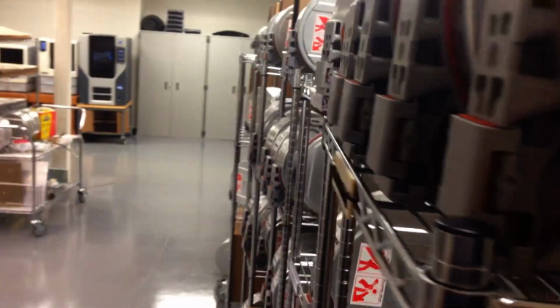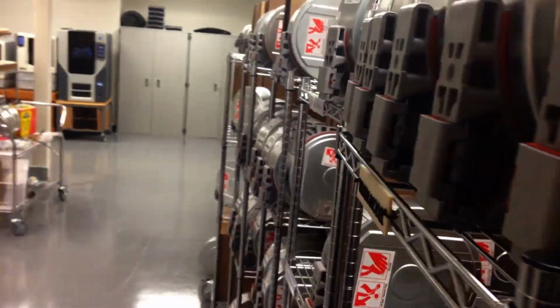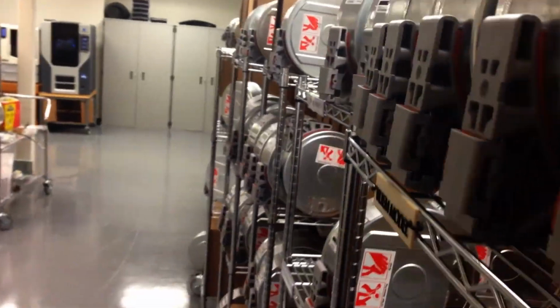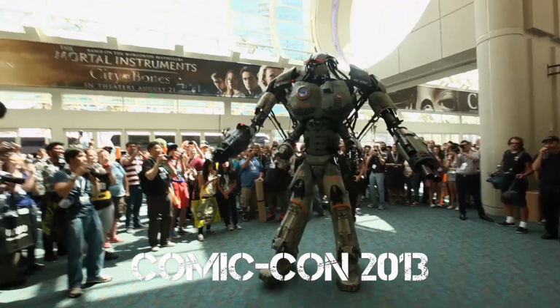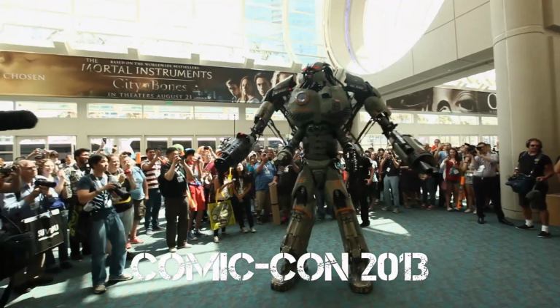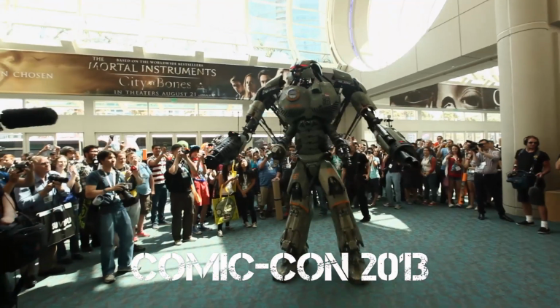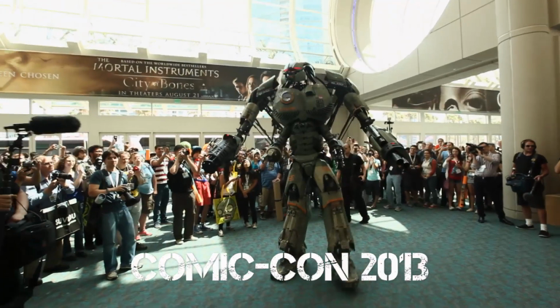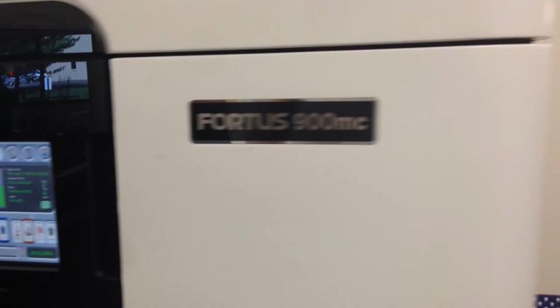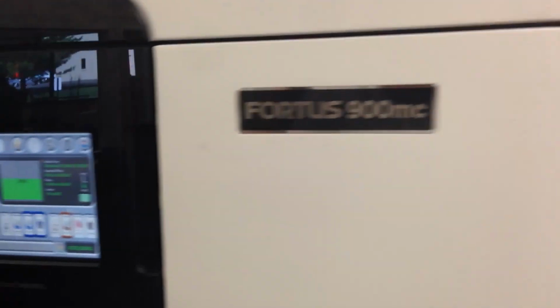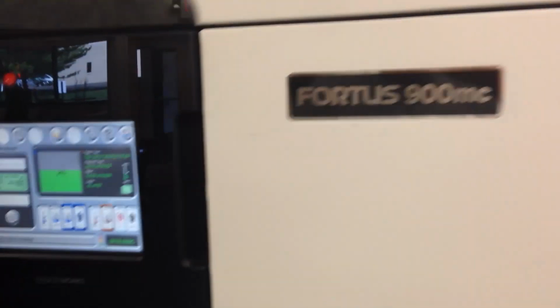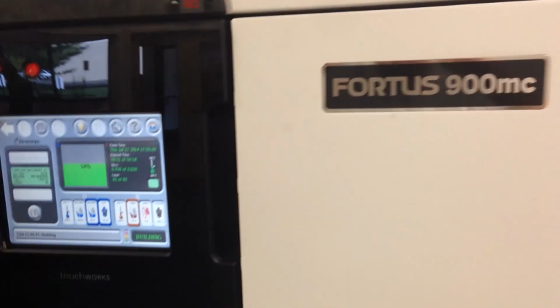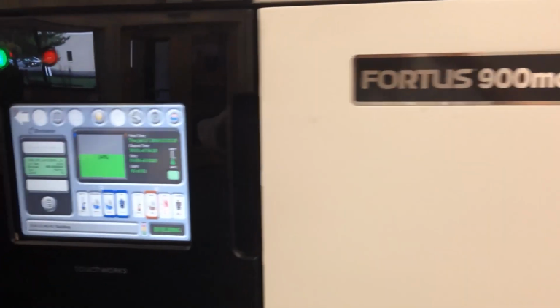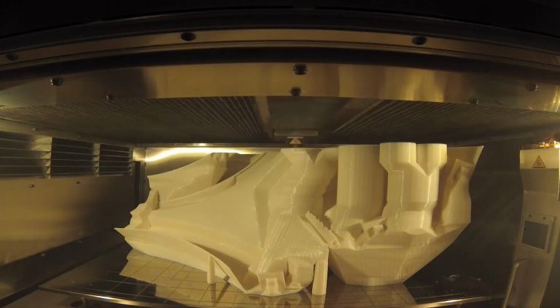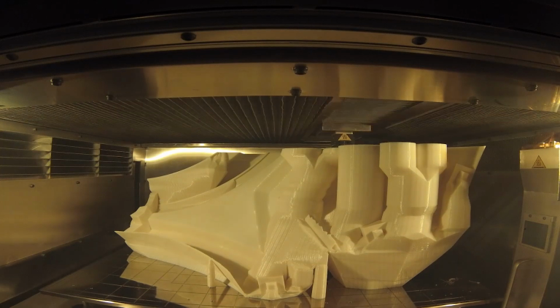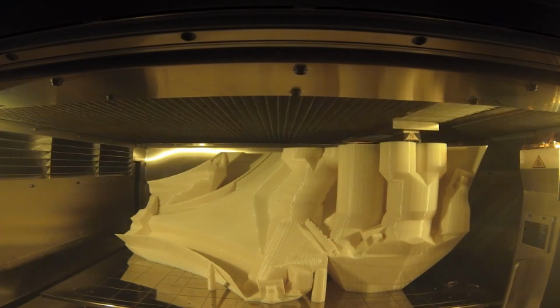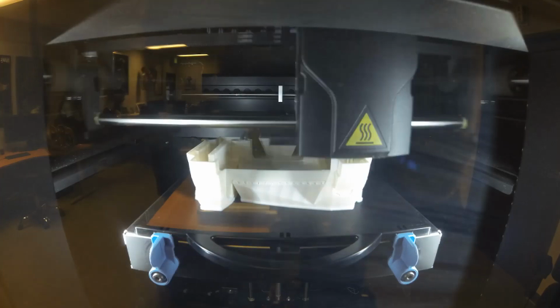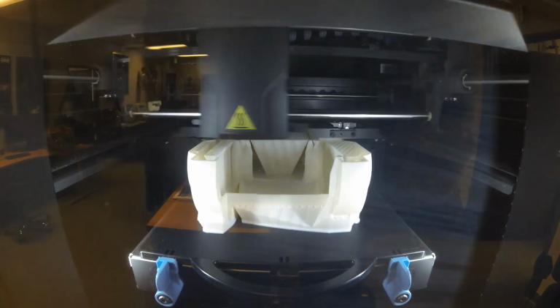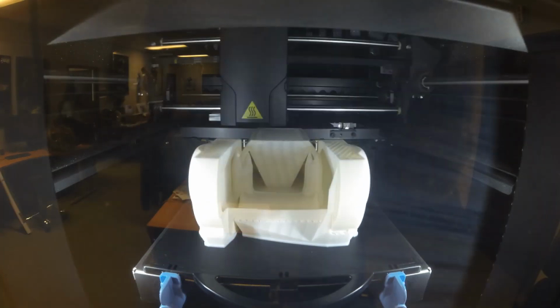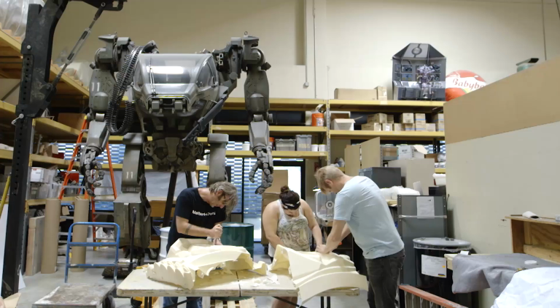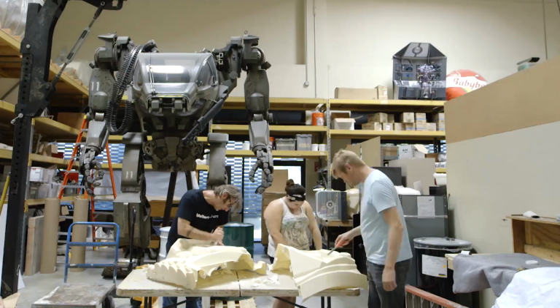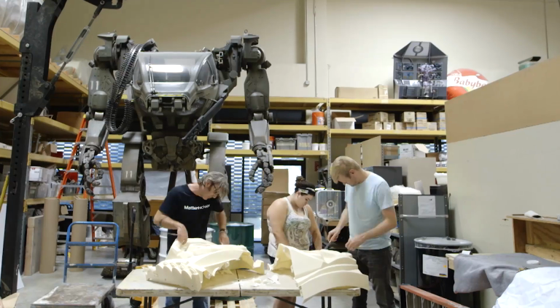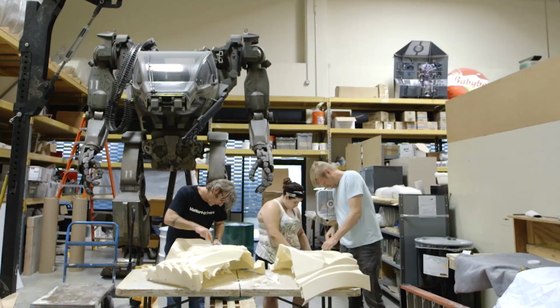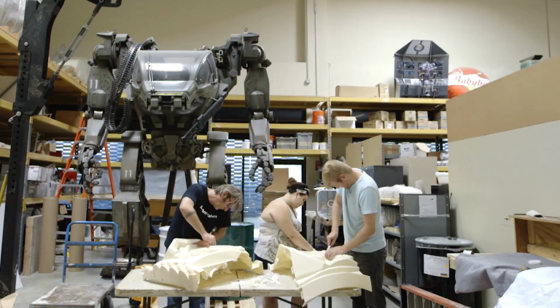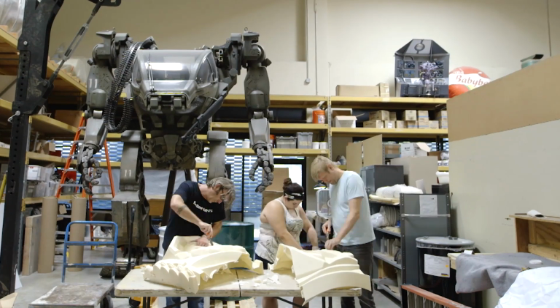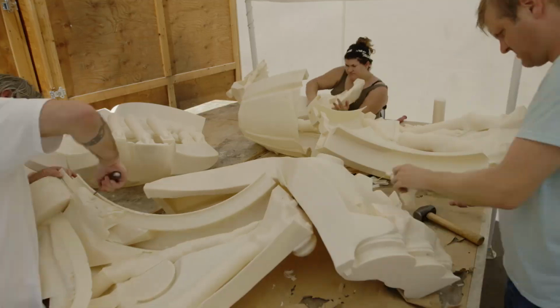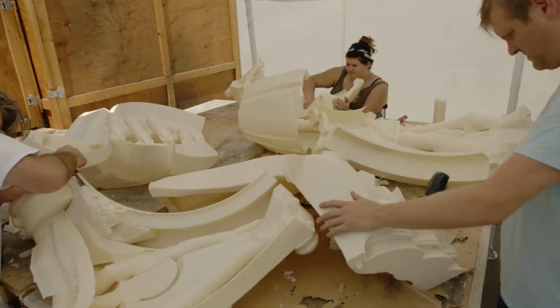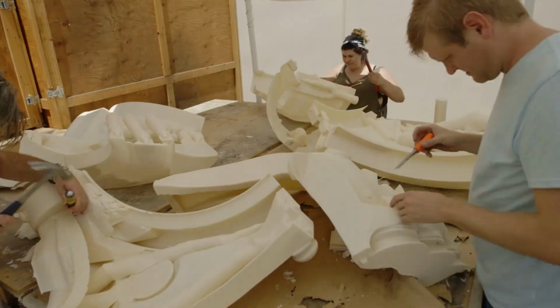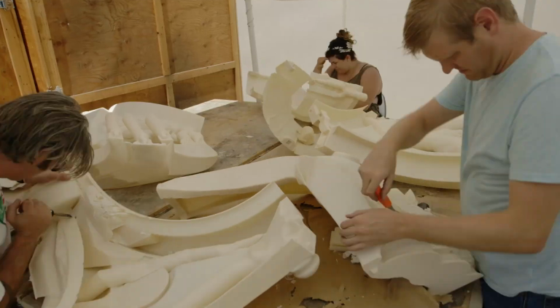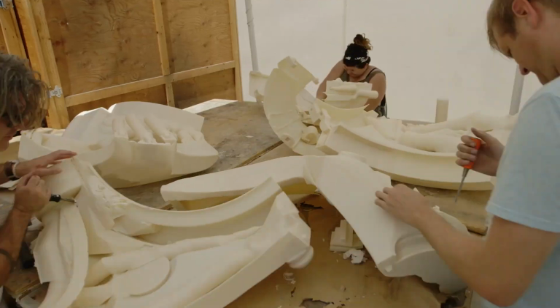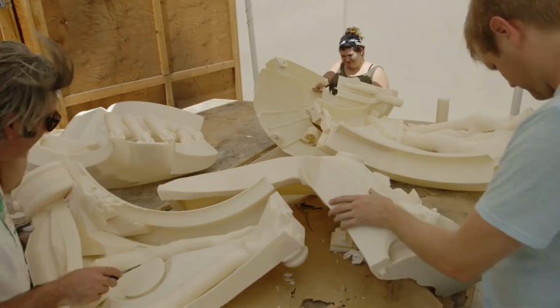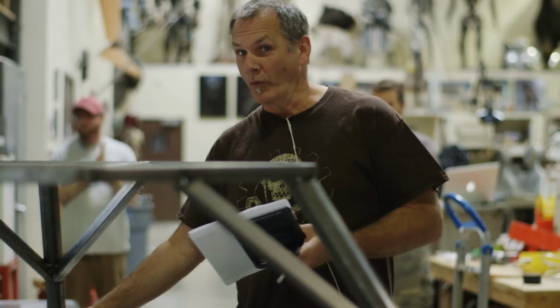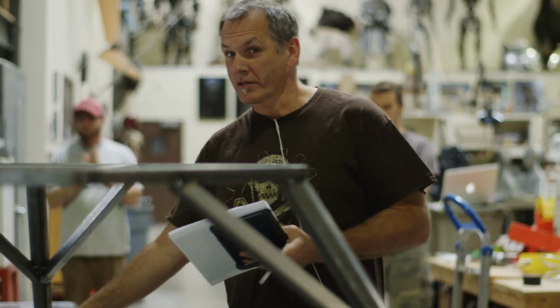We're going back to Comic Con. We've got a bunch of work ahead of us — 1,700 hours of building, 4,000 hours. Hope it works.